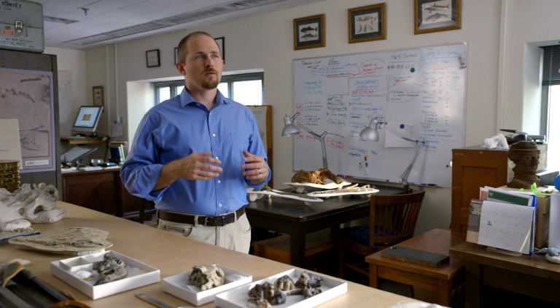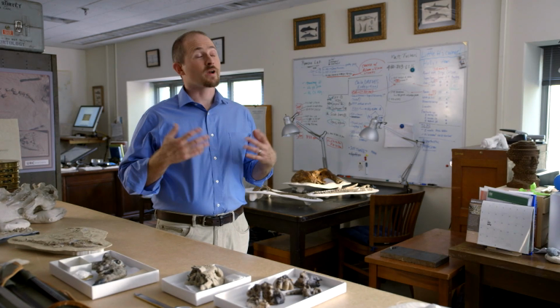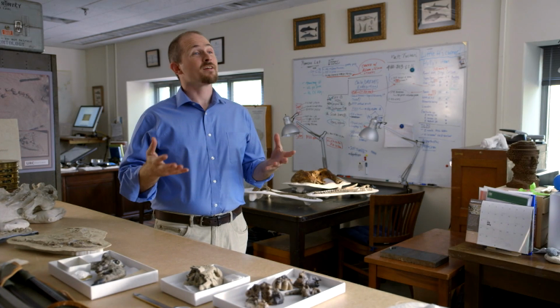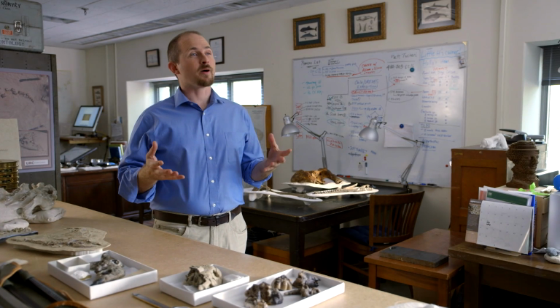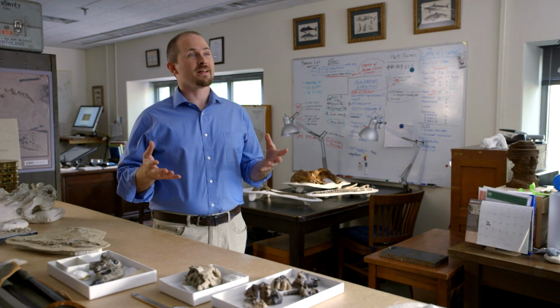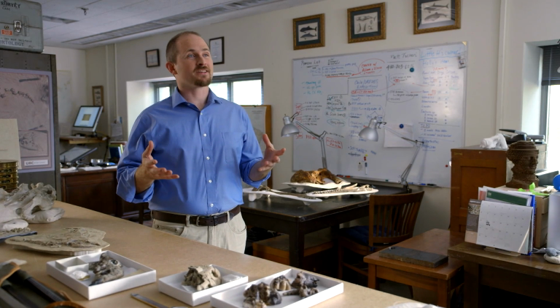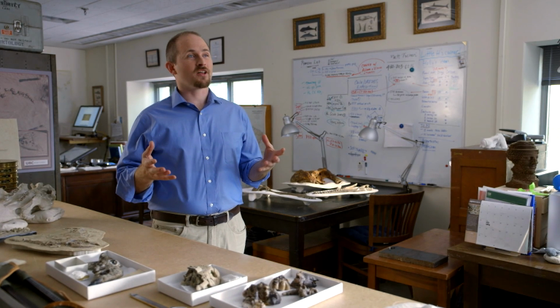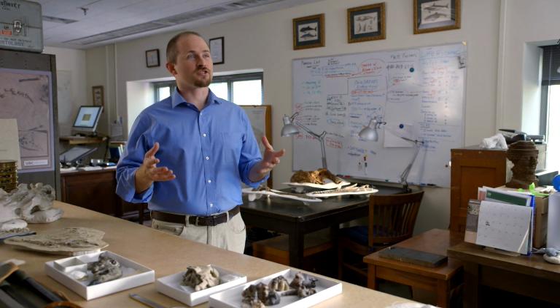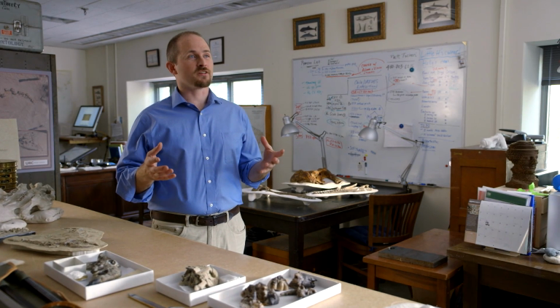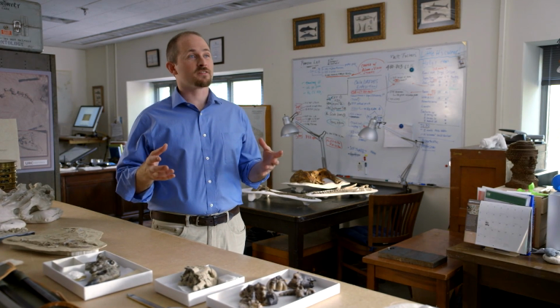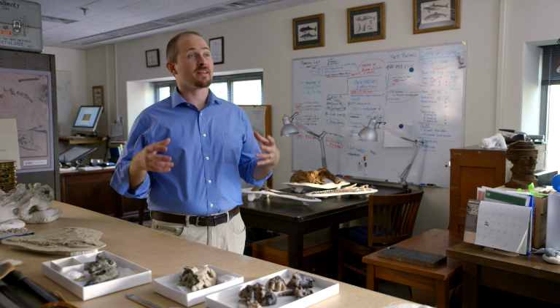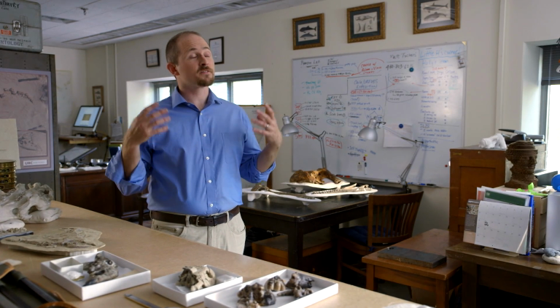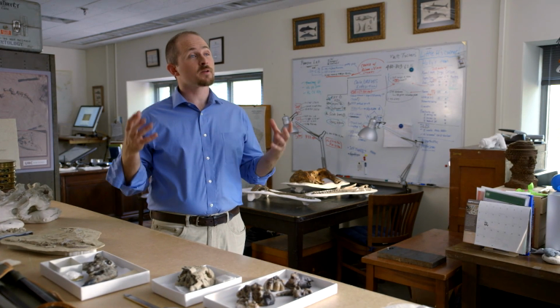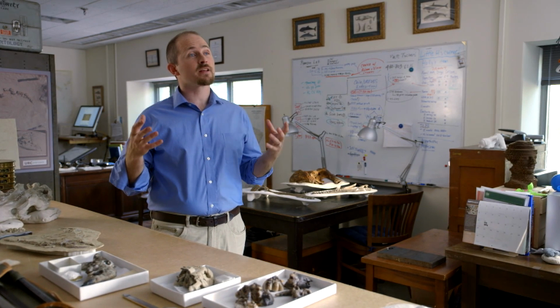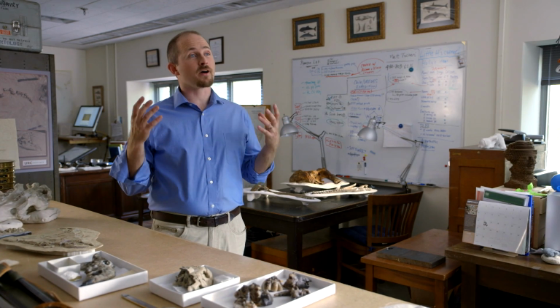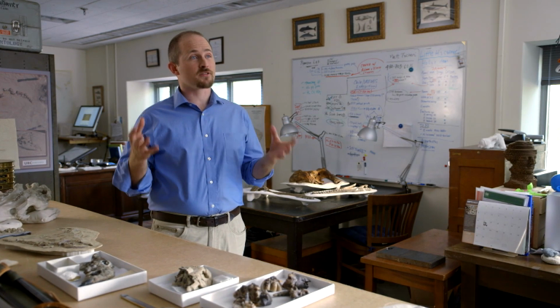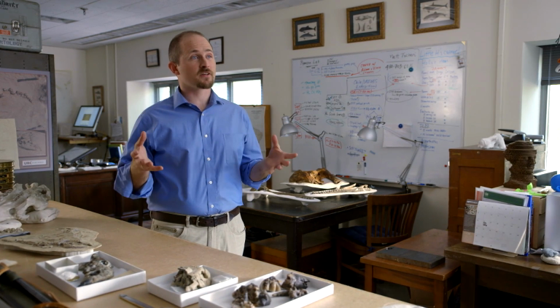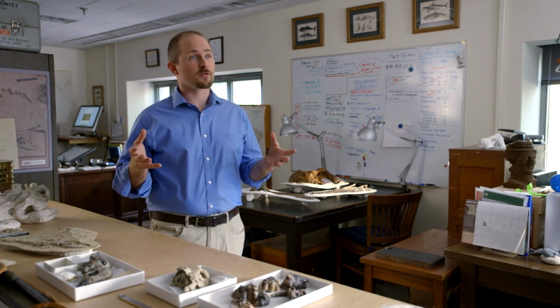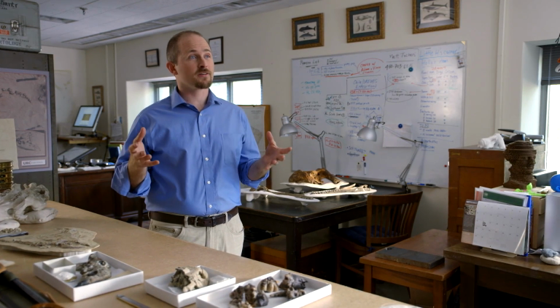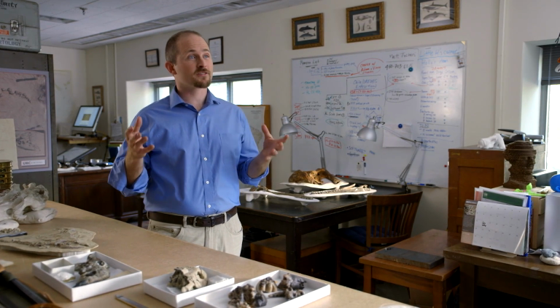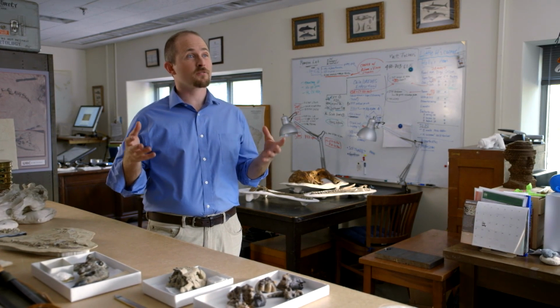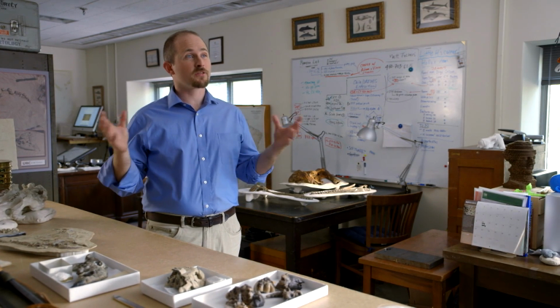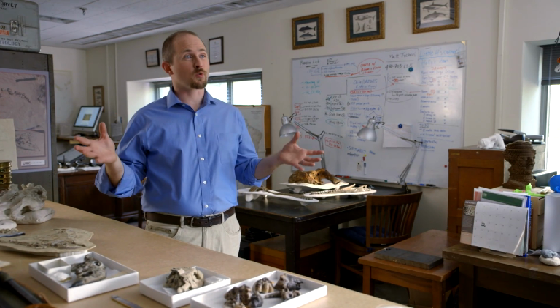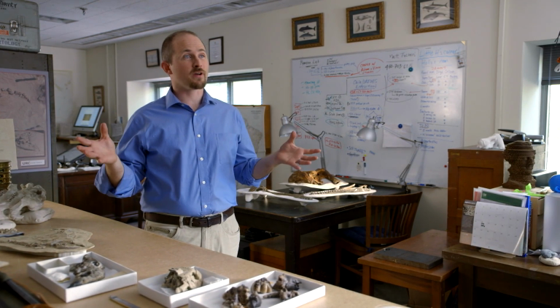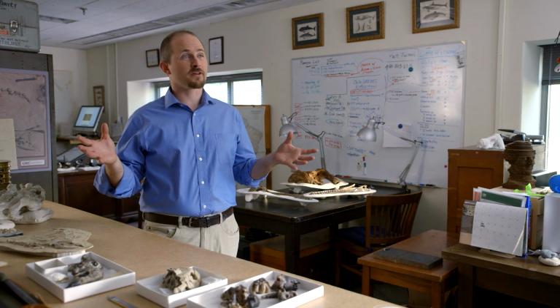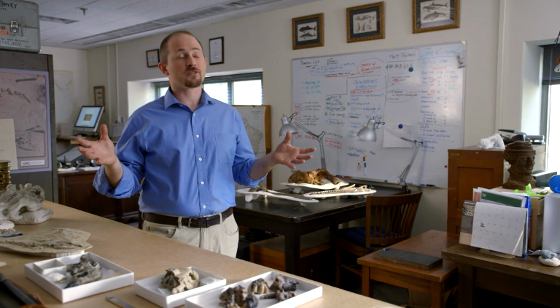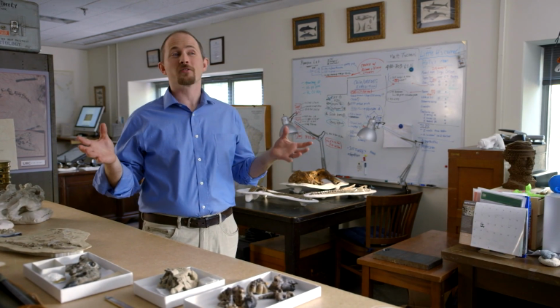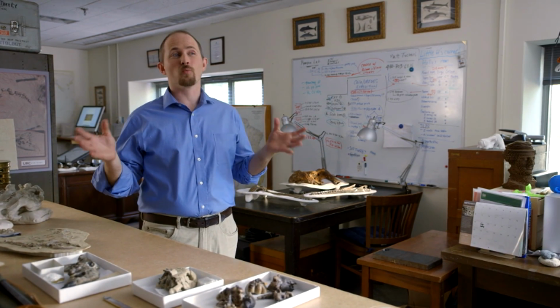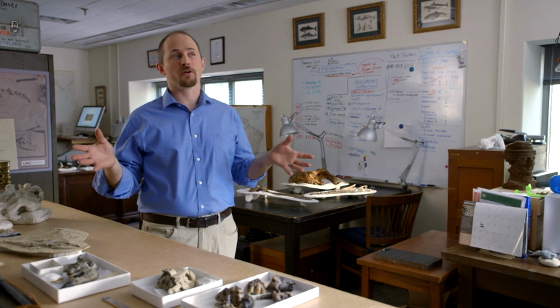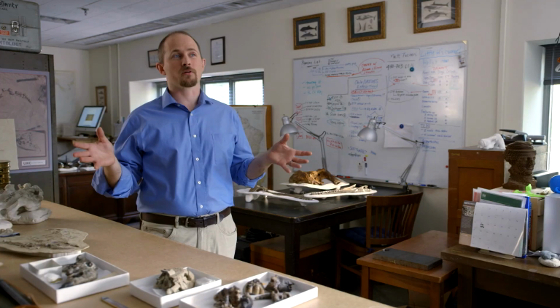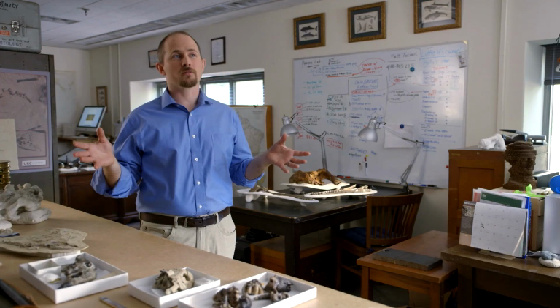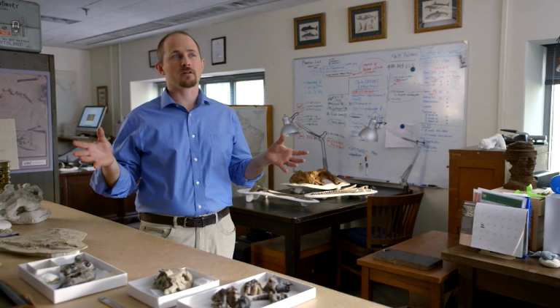What I love about paleontology is that it's fundamentally about discovery — discovery in the world out there. You never know what you're going to find.